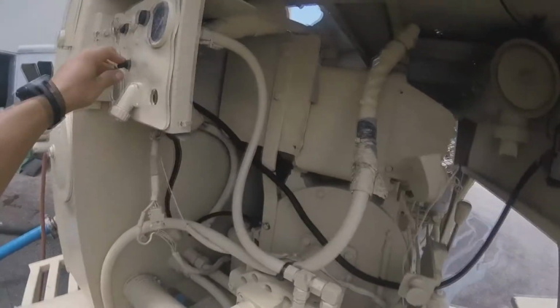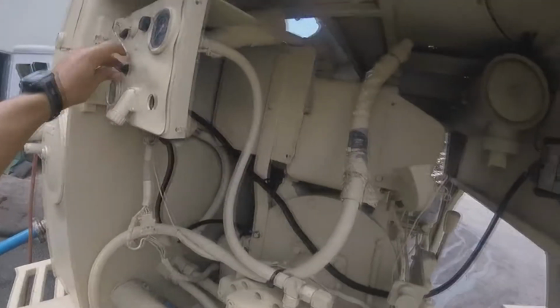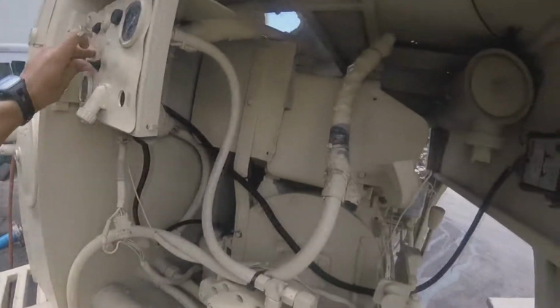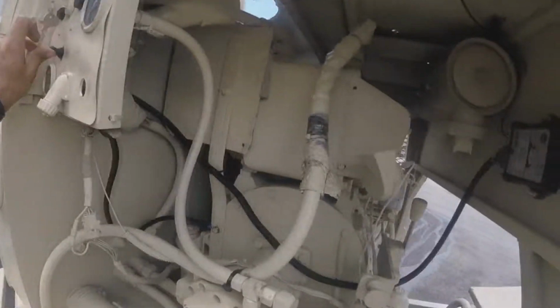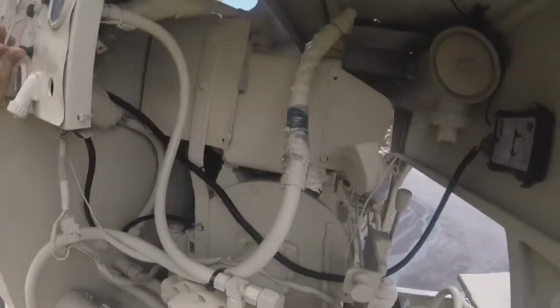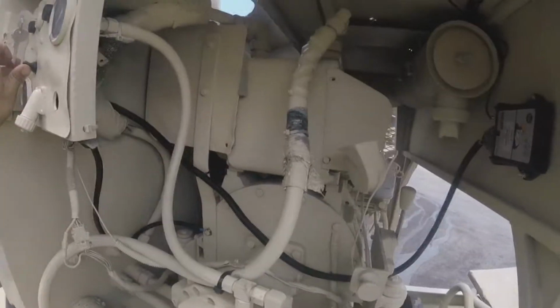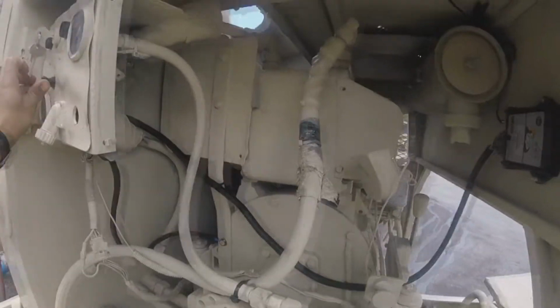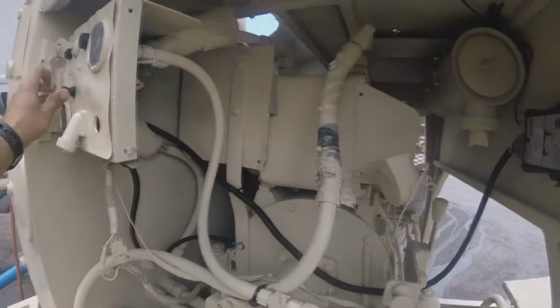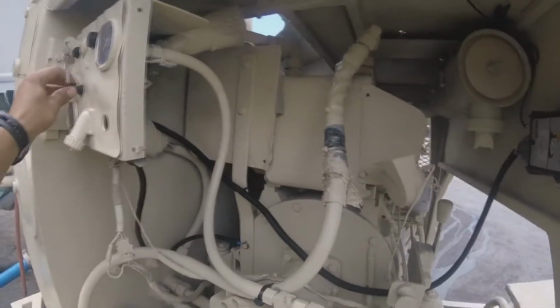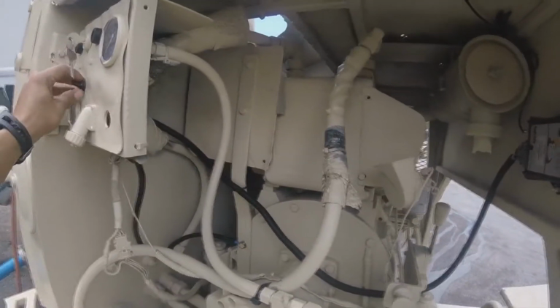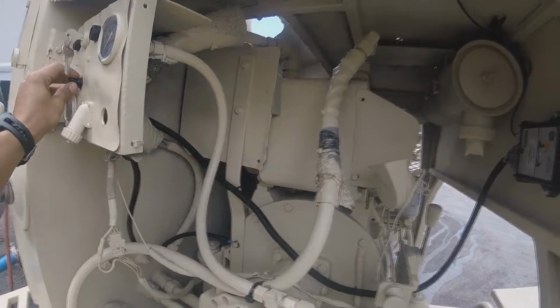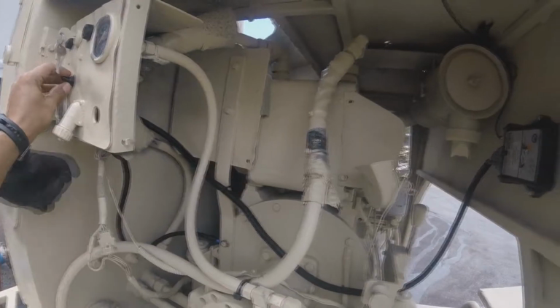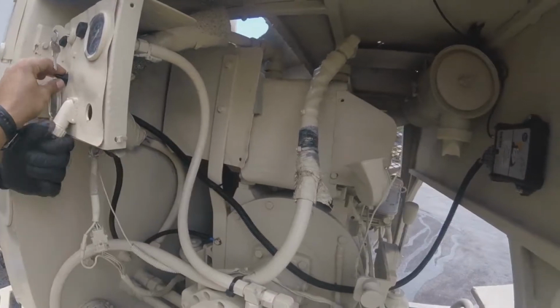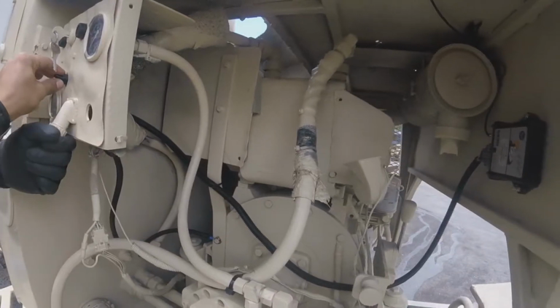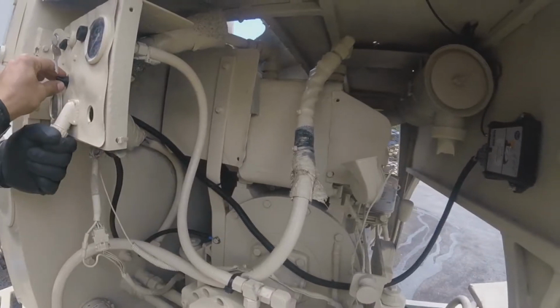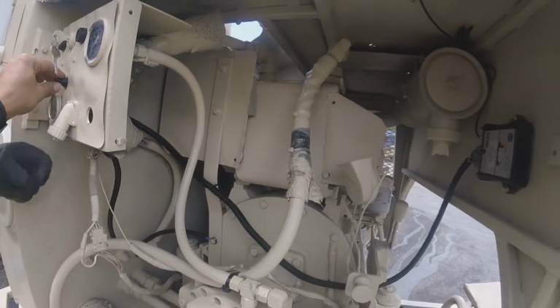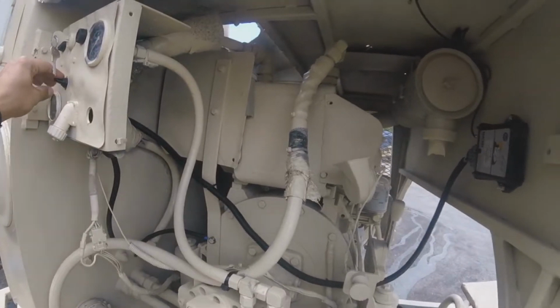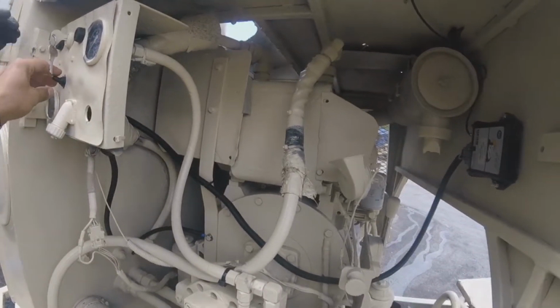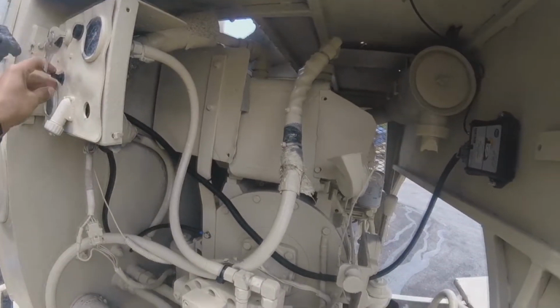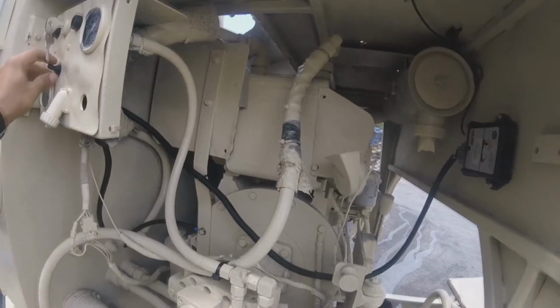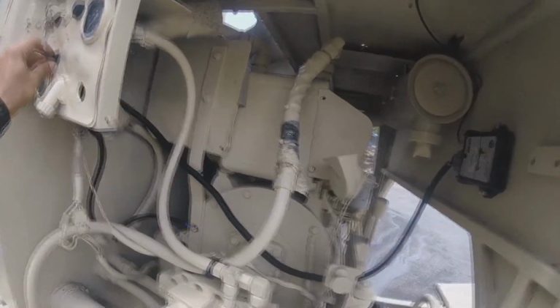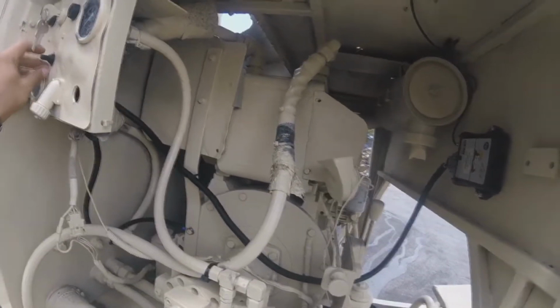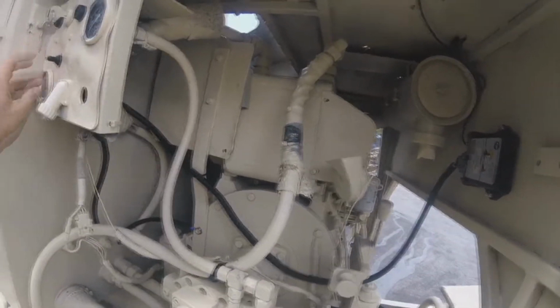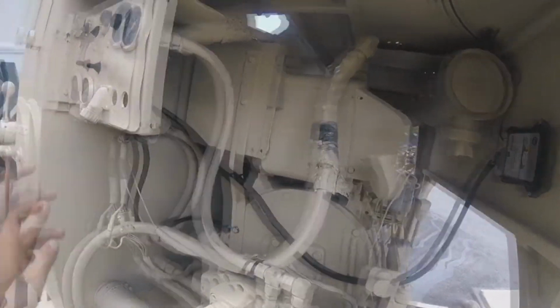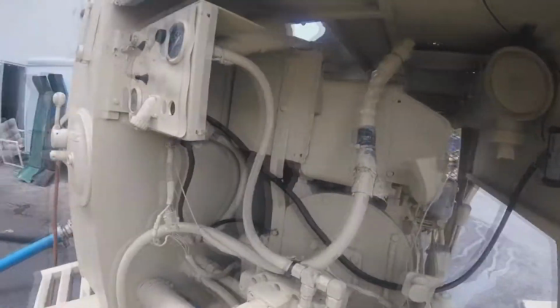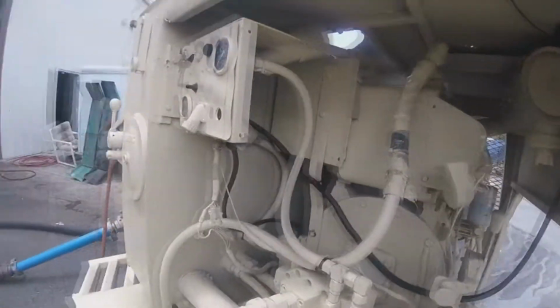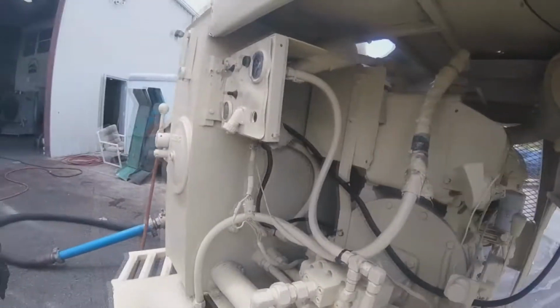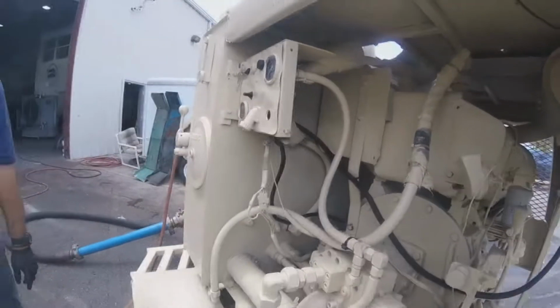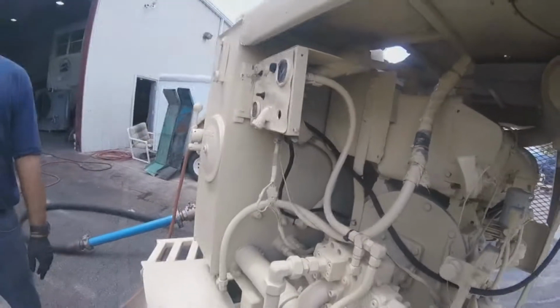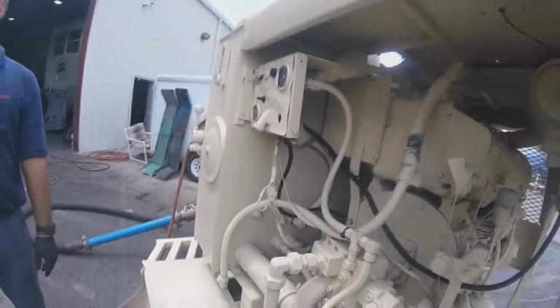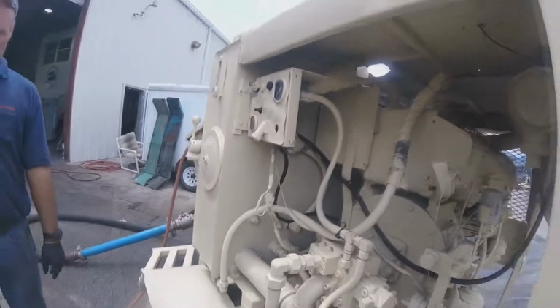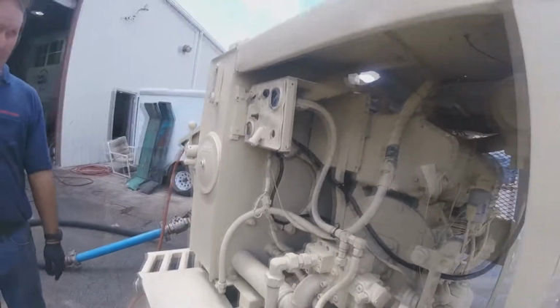Down is local, up here is remote - for this plug. And in the middle is for remote.